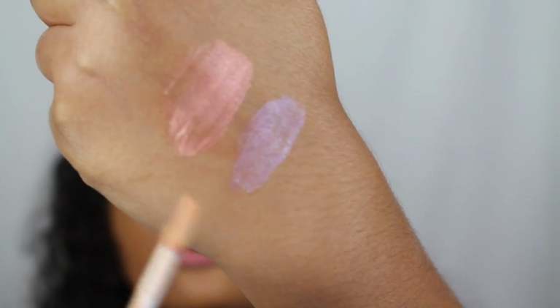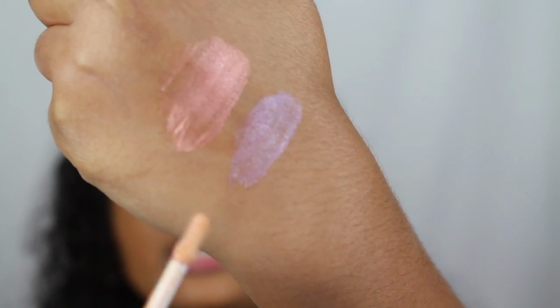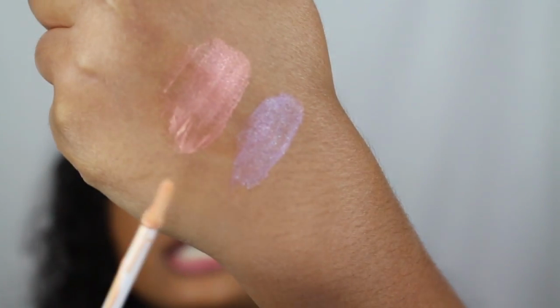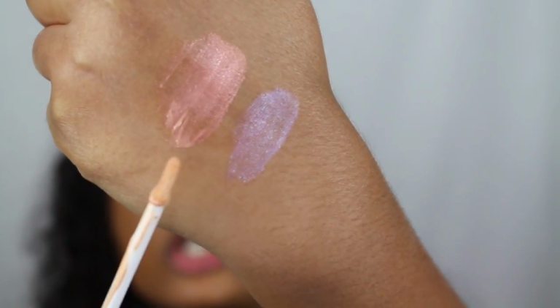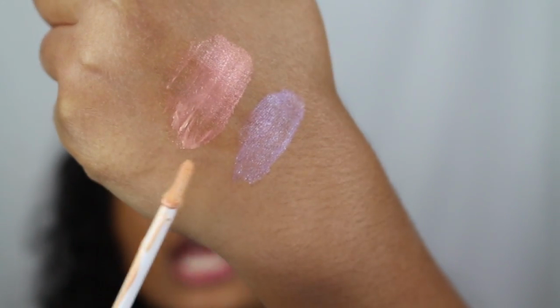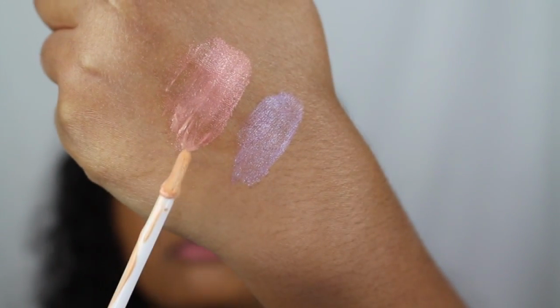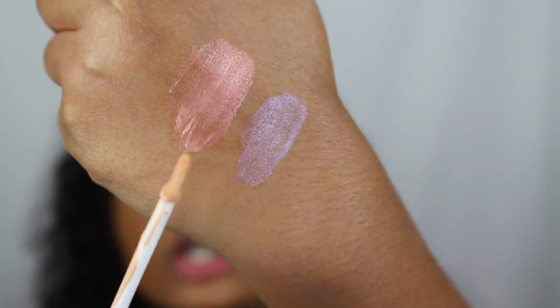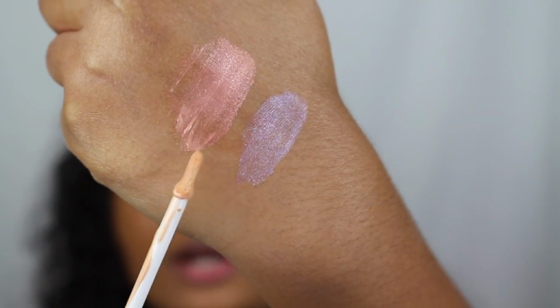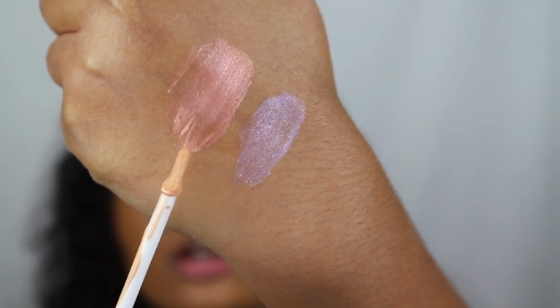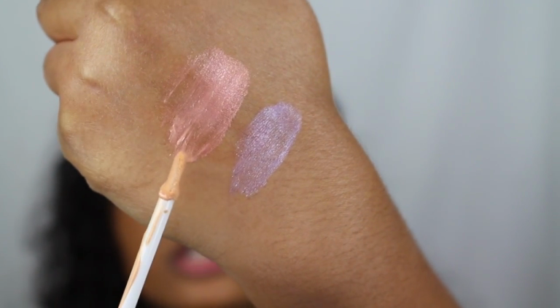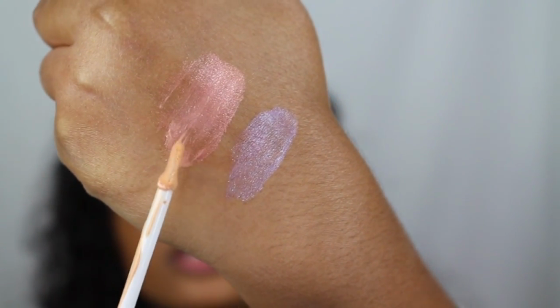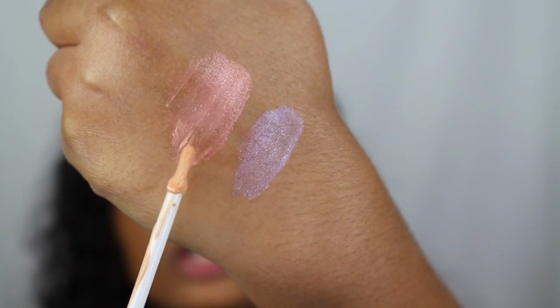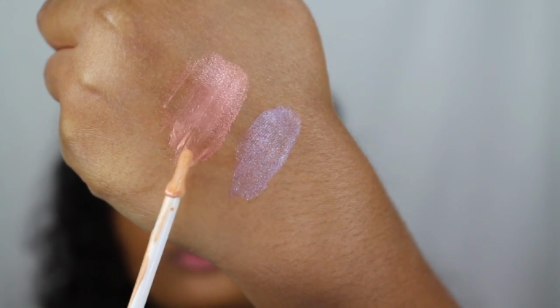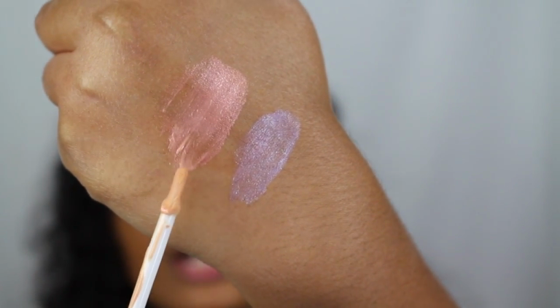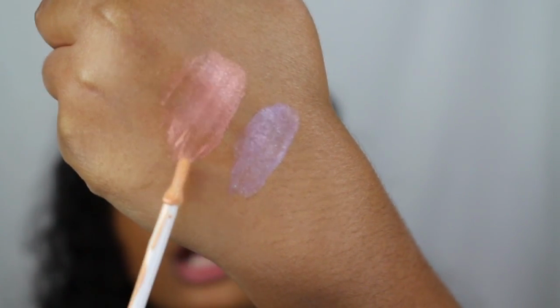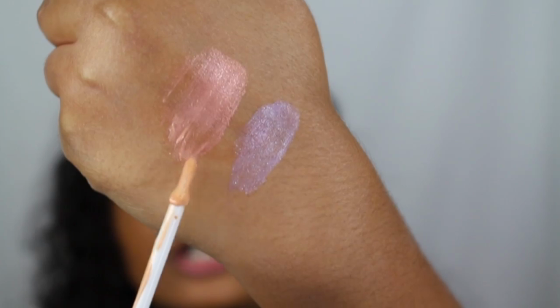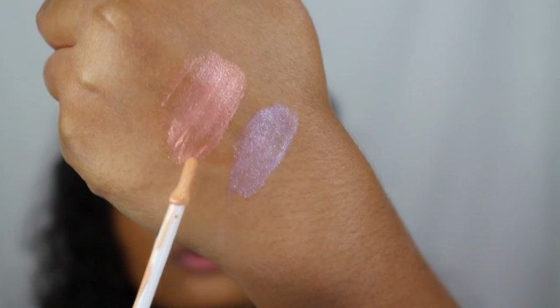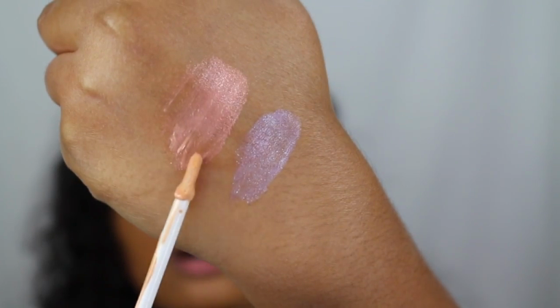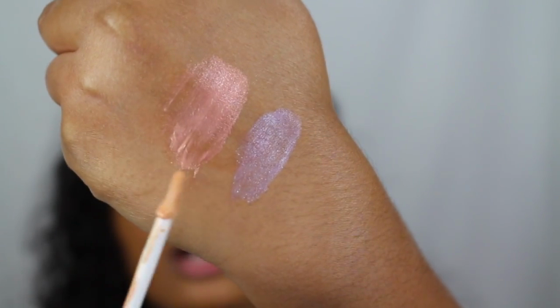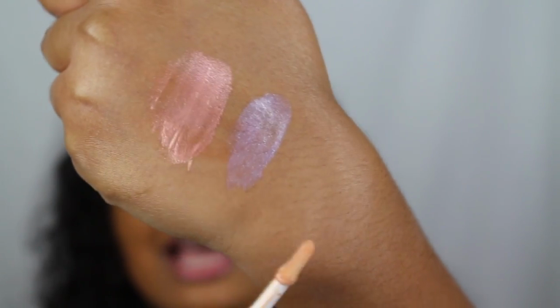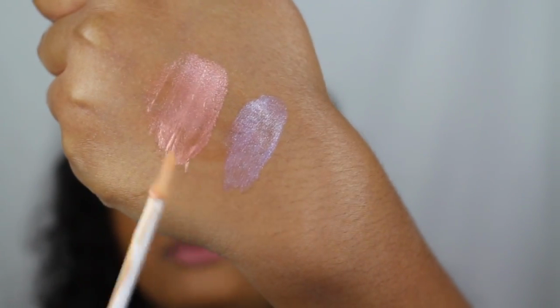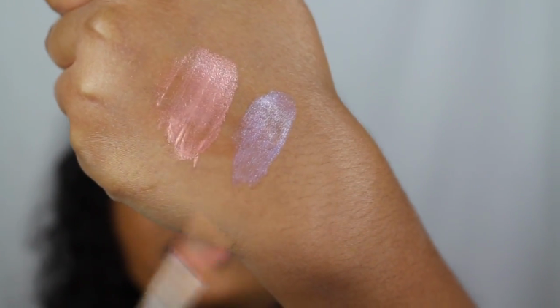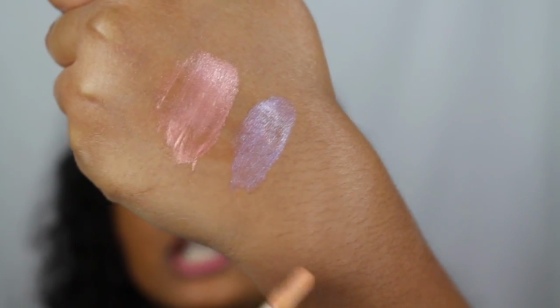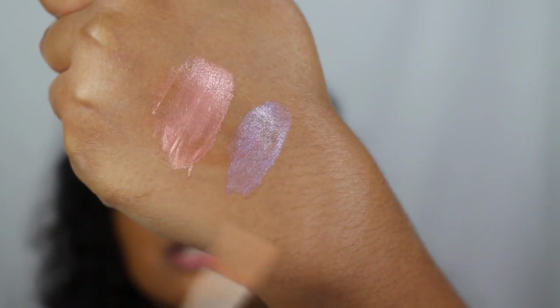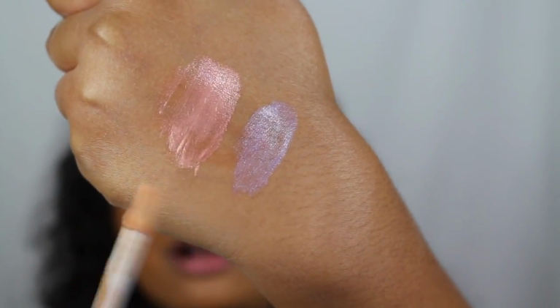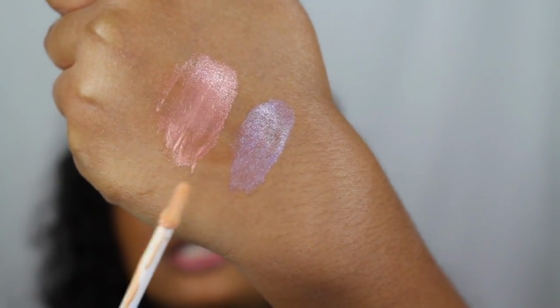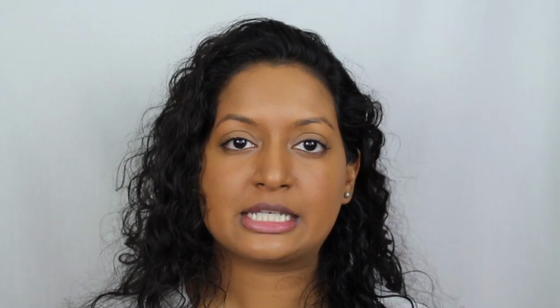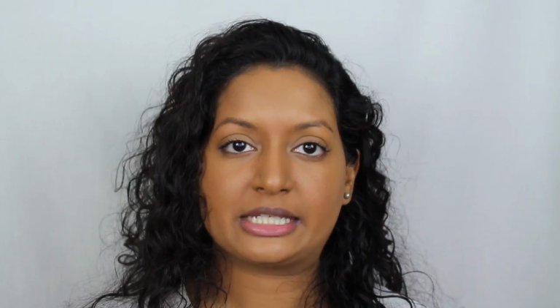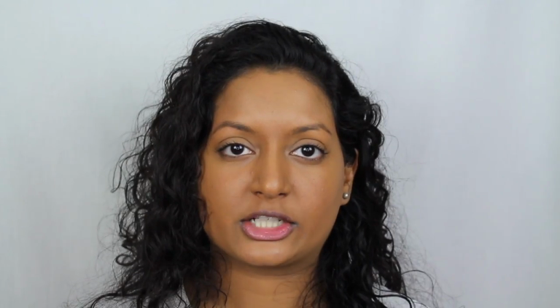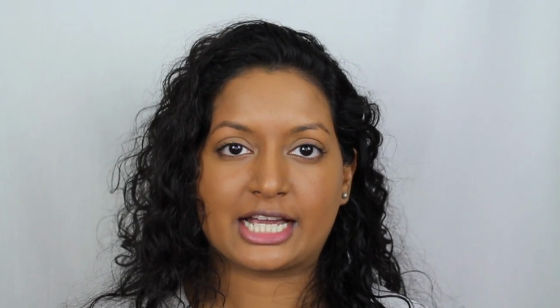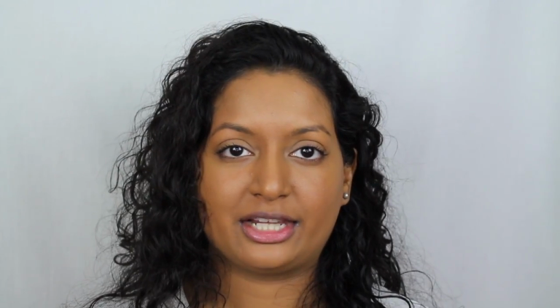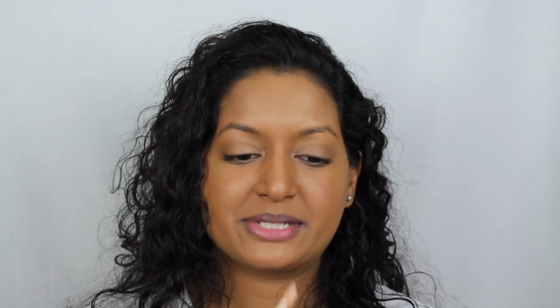So this is the shade Mars right here. This is such a pretty color as well. I love both of these shades, to be honest. Let's see what this looks like on the lips.